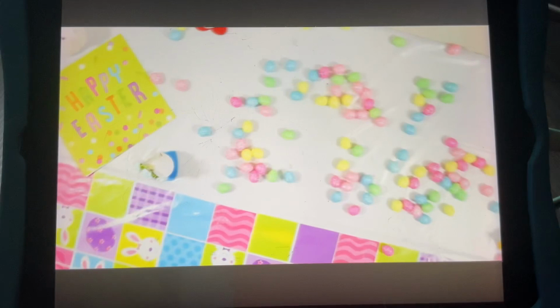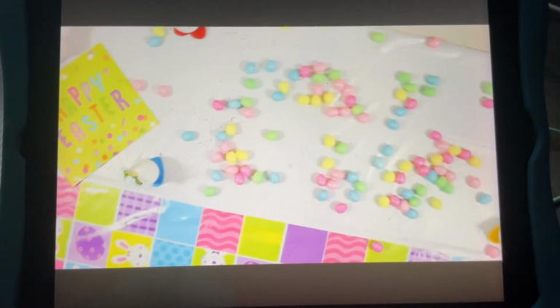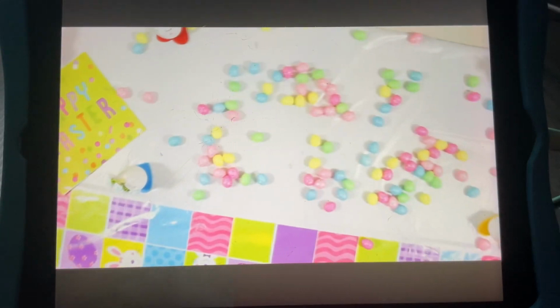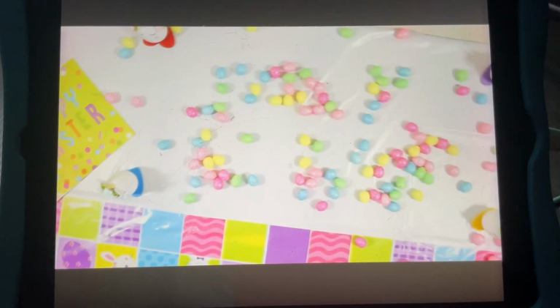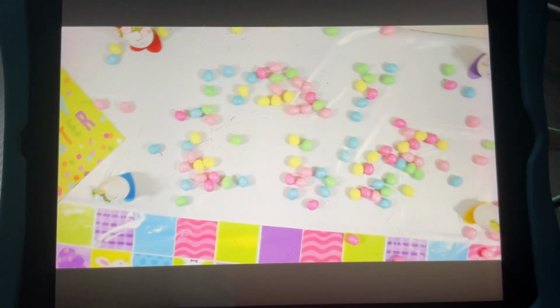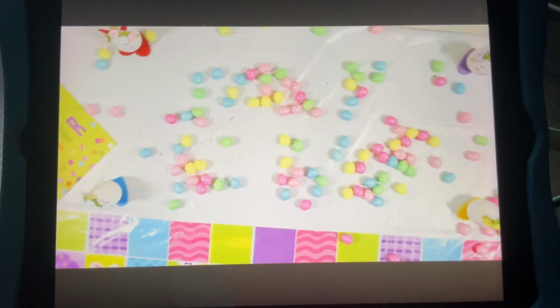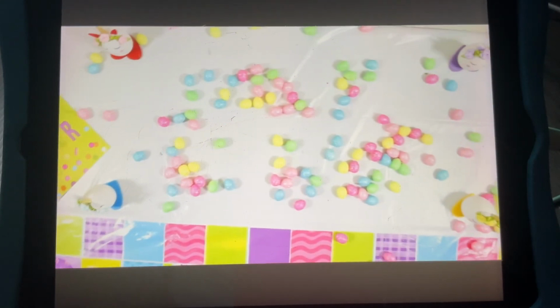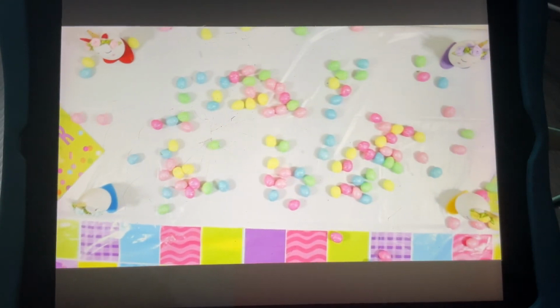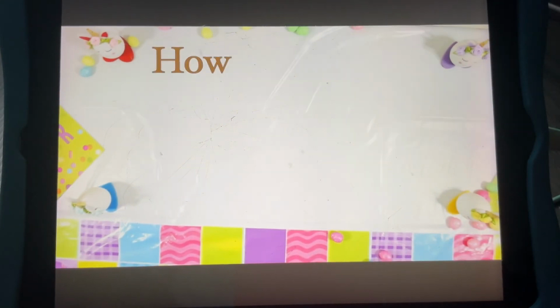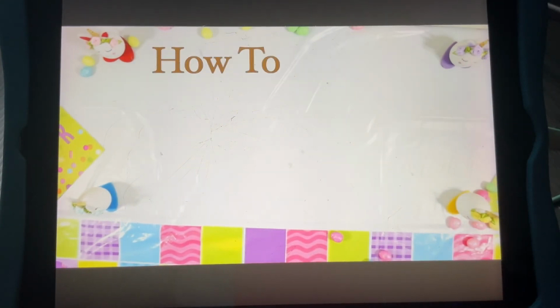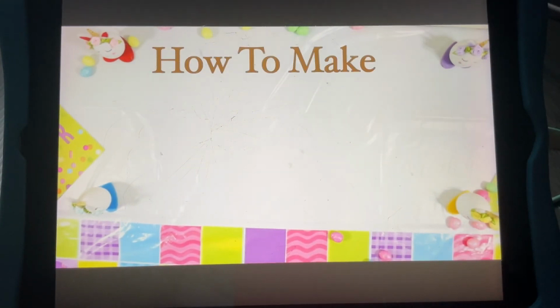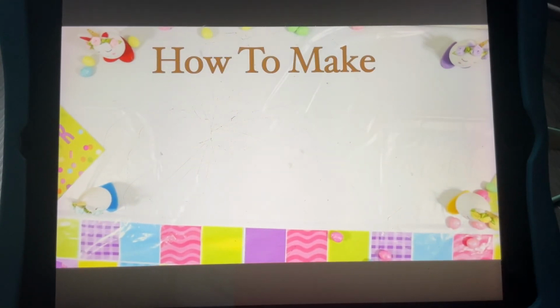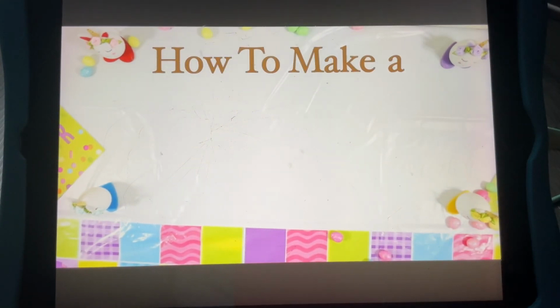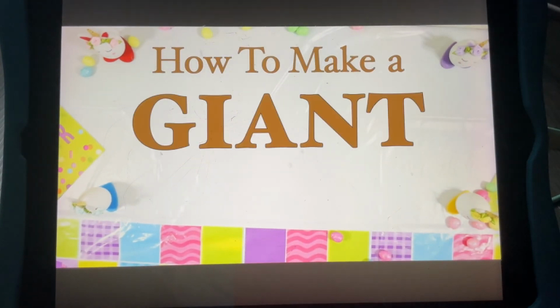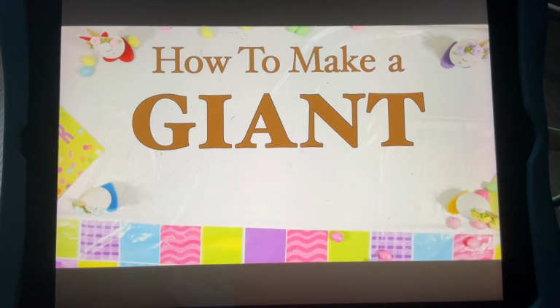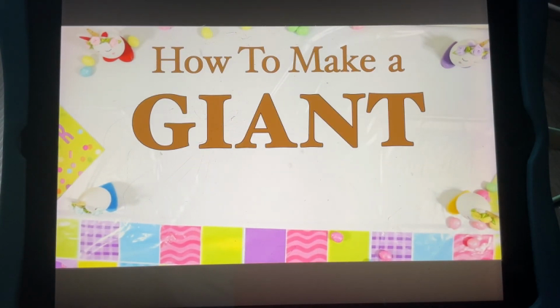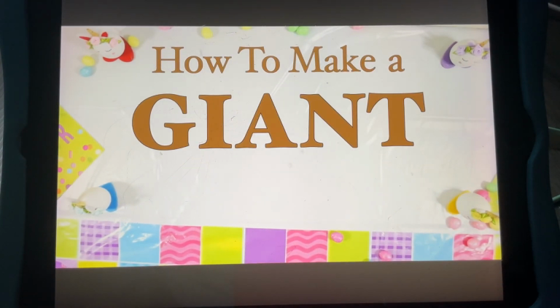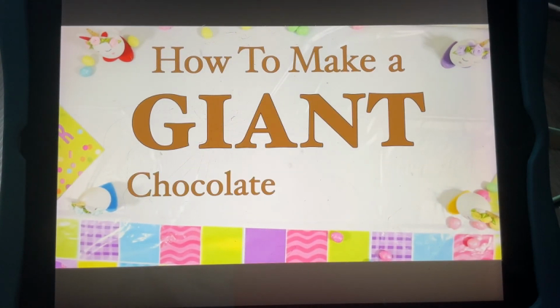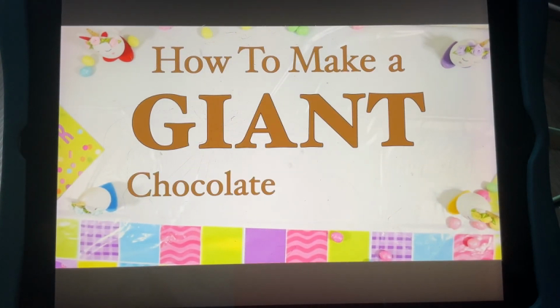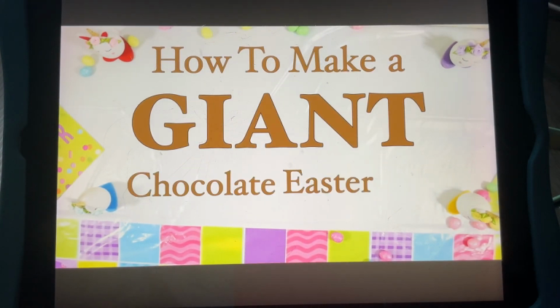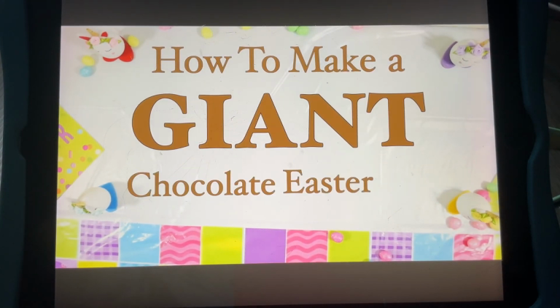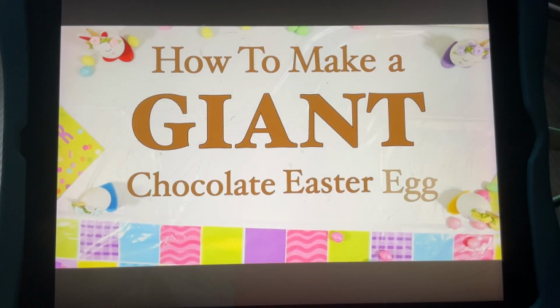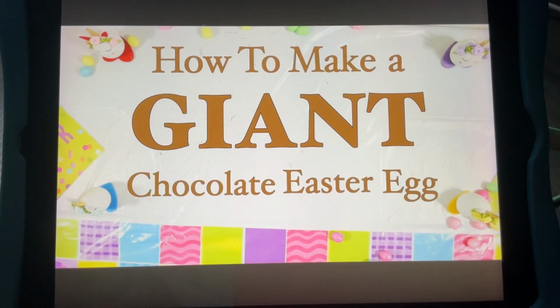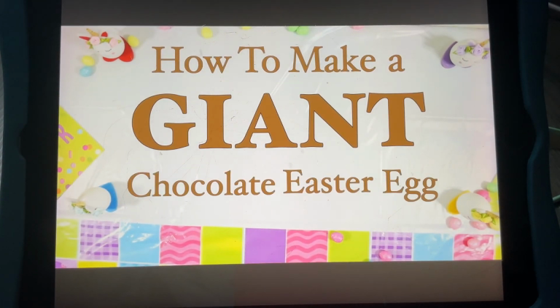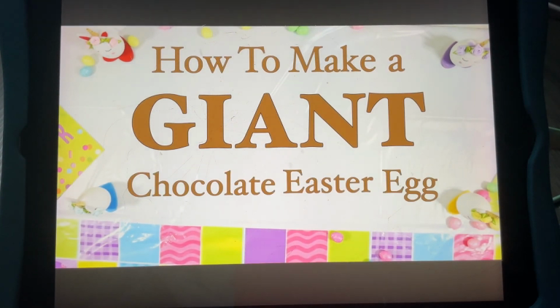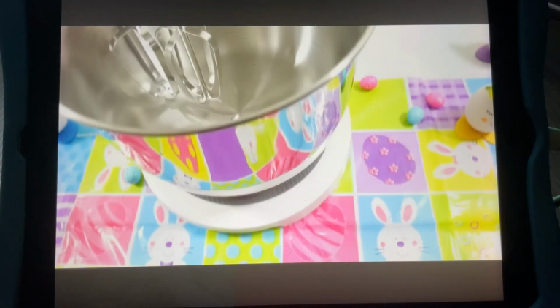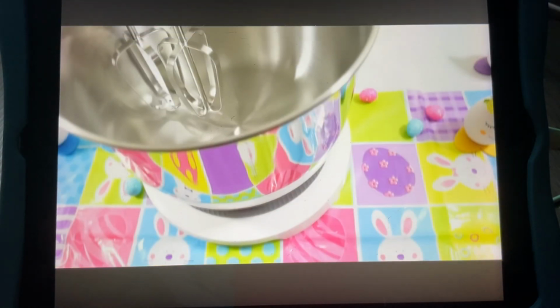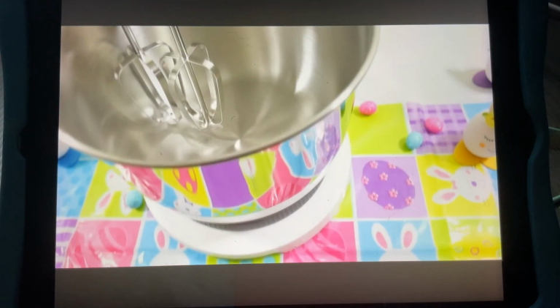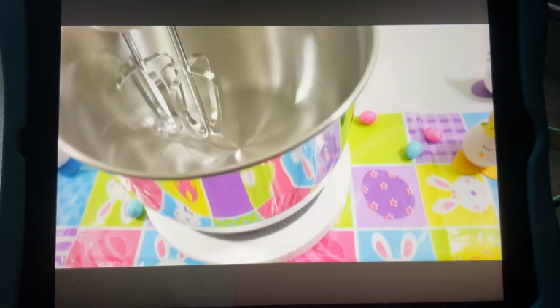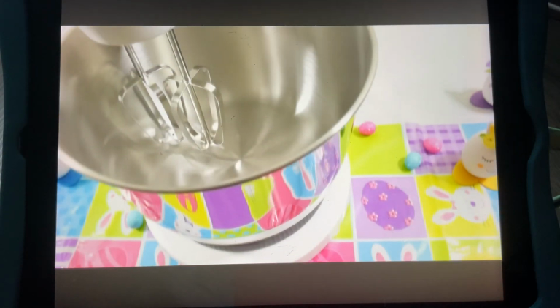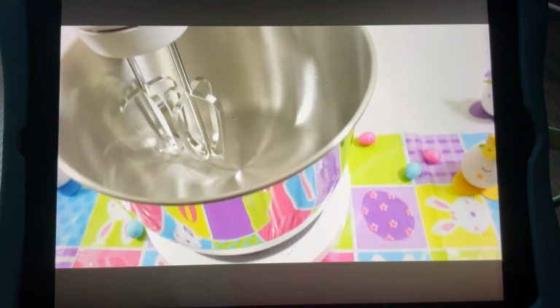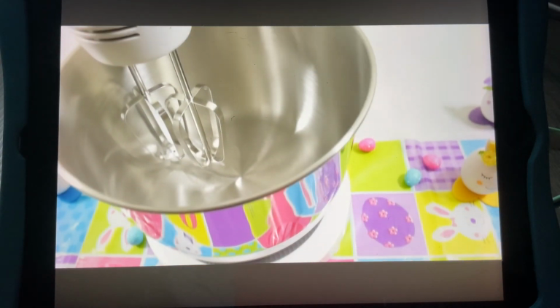Today, I'll be showing you how to make a giant chocolate Easter egg in a large mixing bowl.